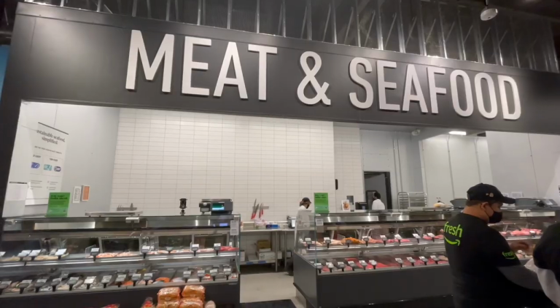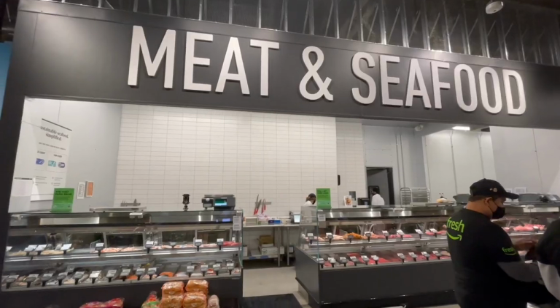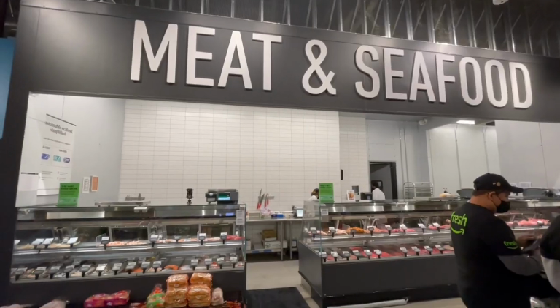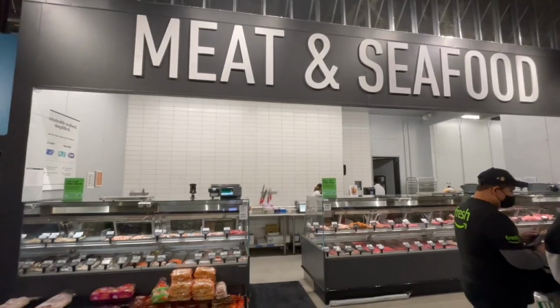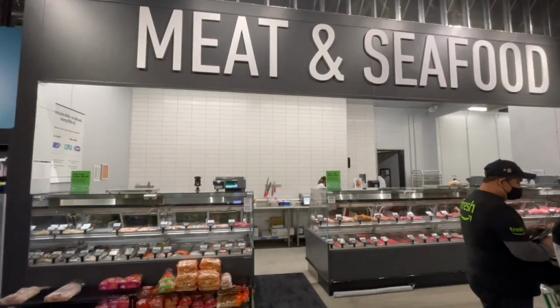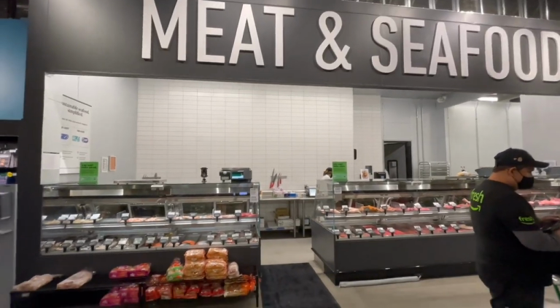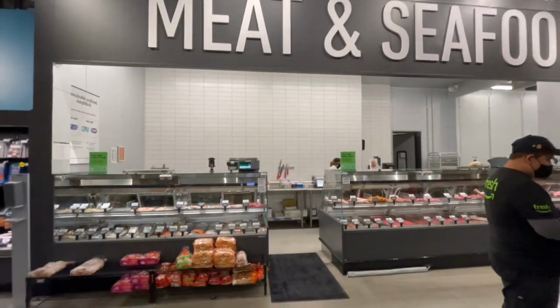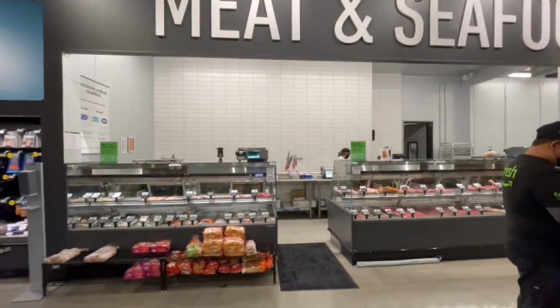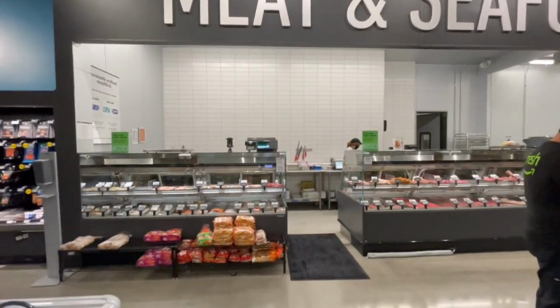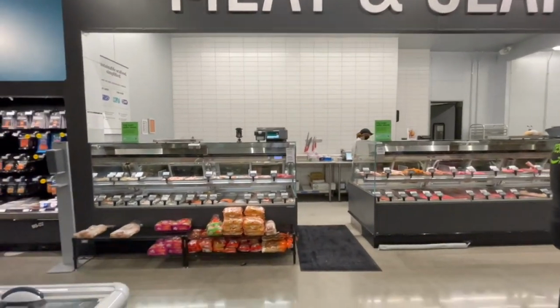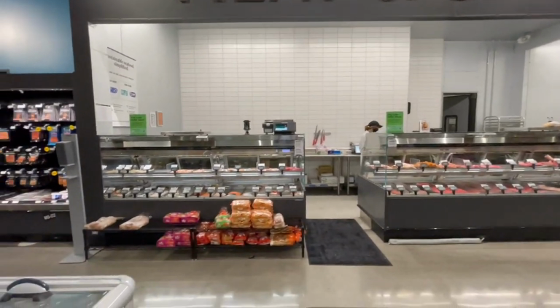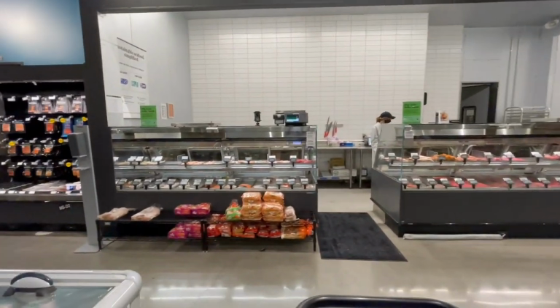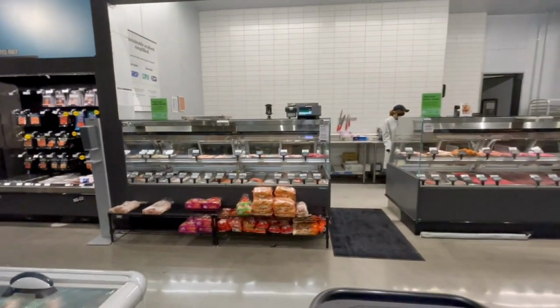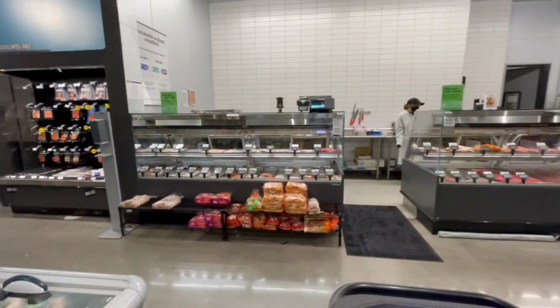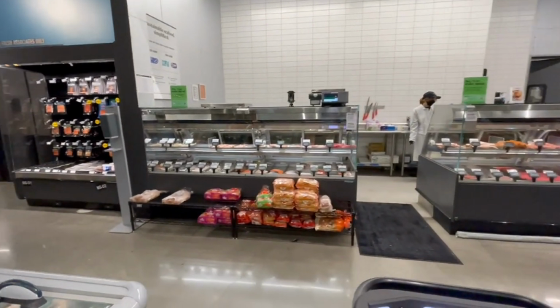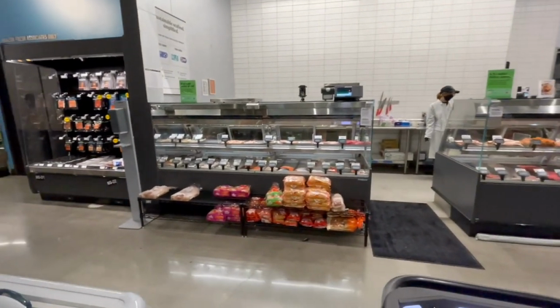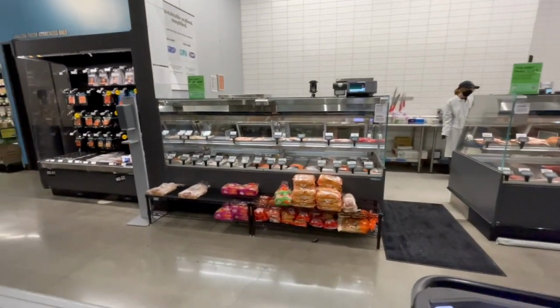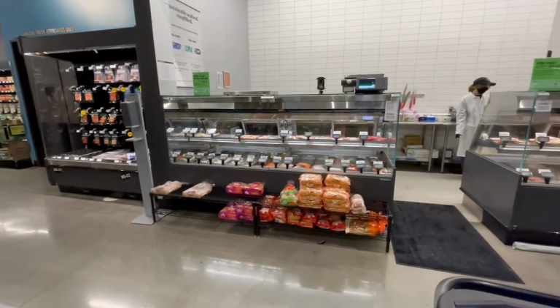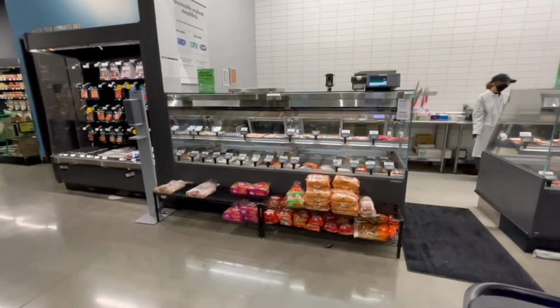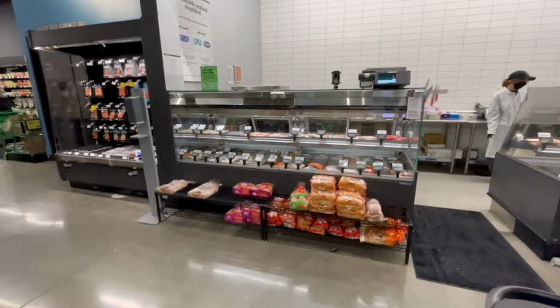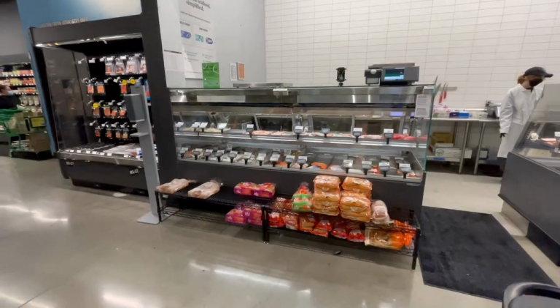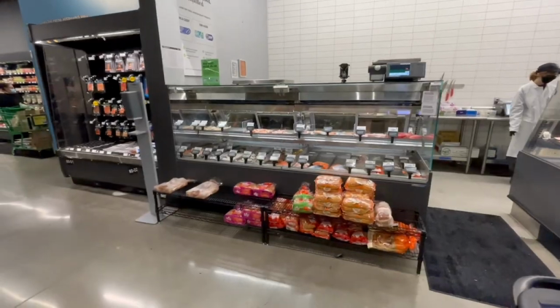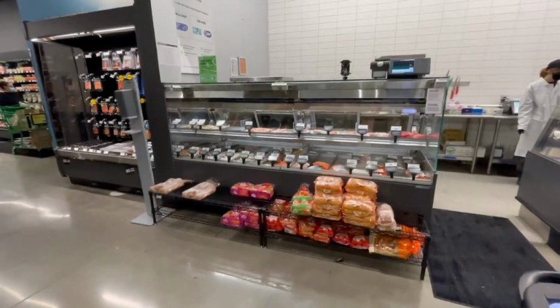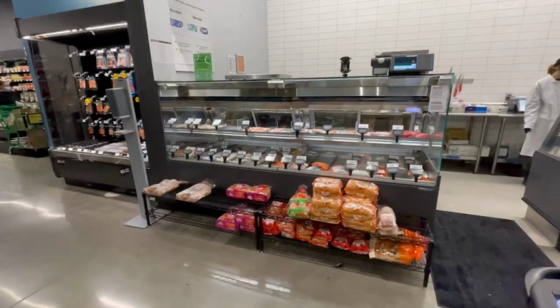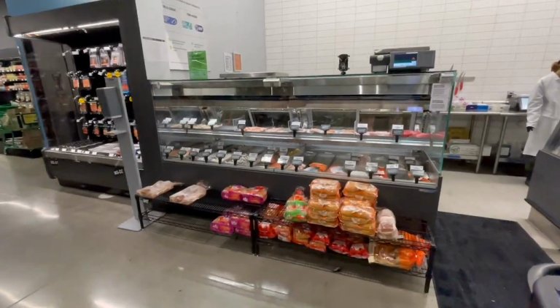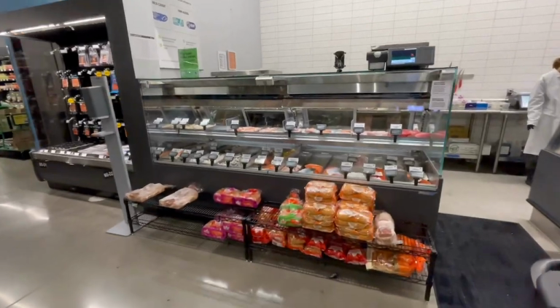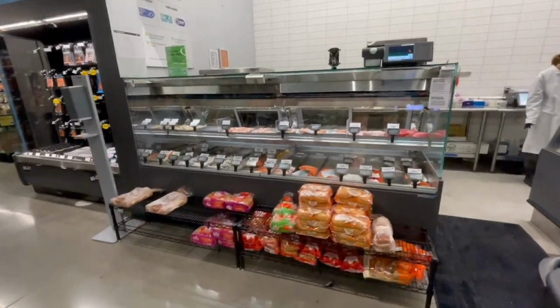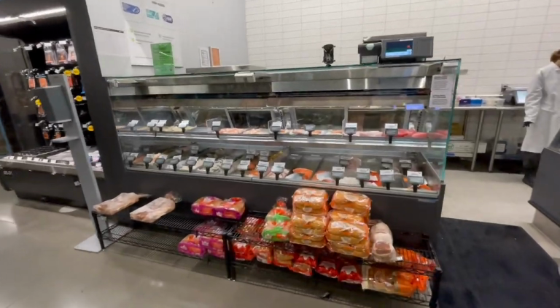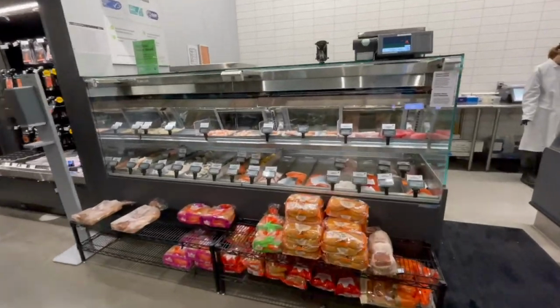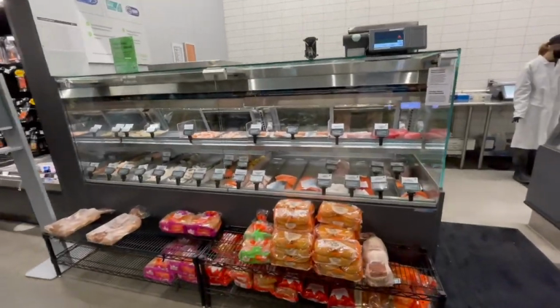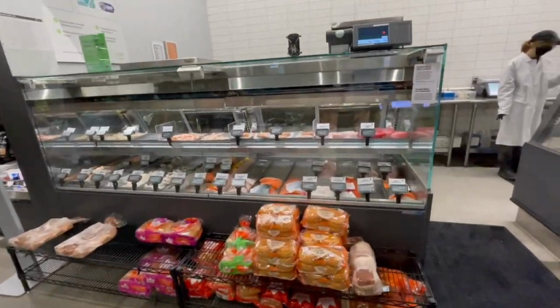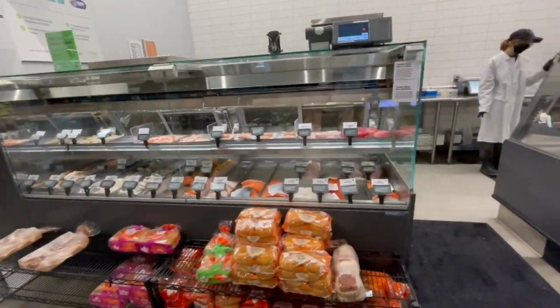This right here is the meat and seafood aisle. We've got a bunch of fish here and a lot of the meats.